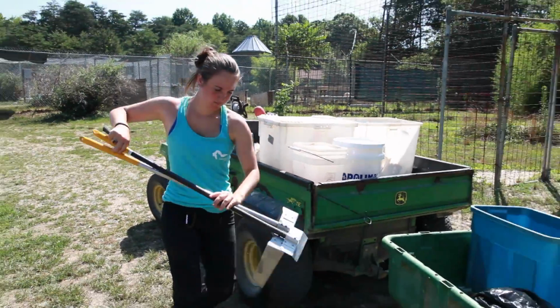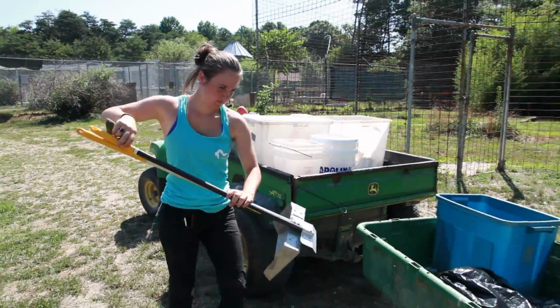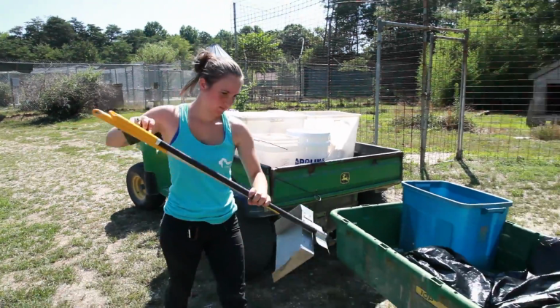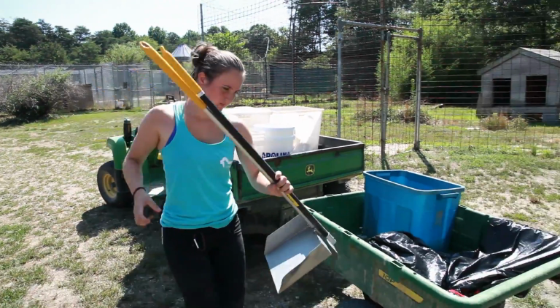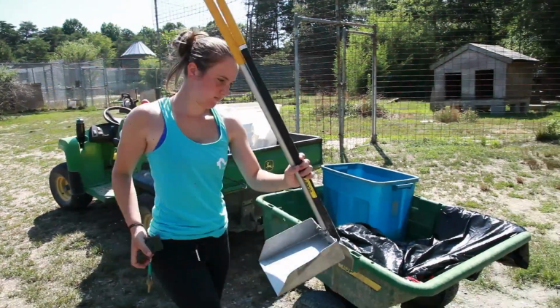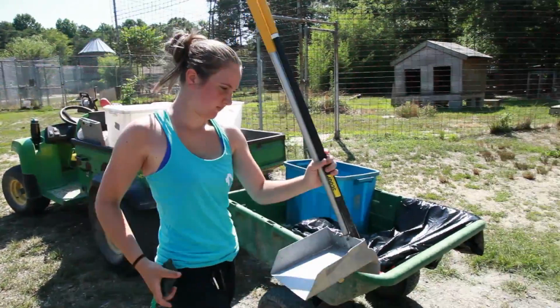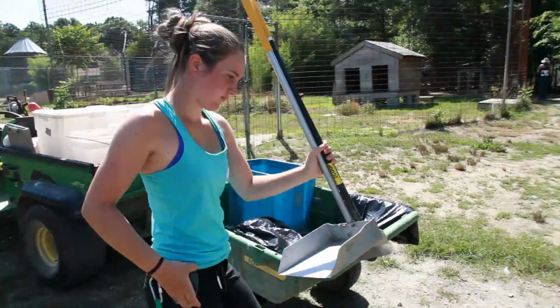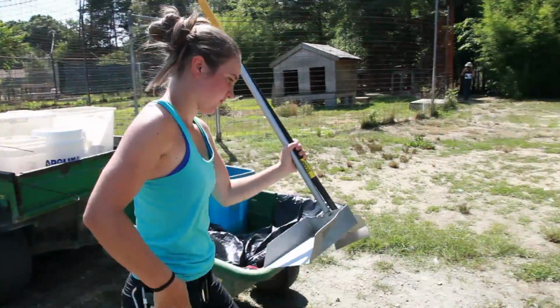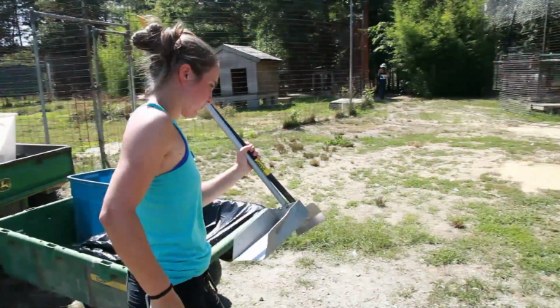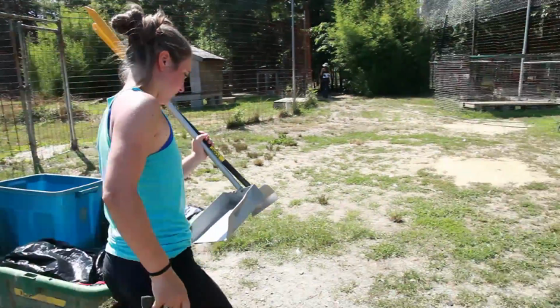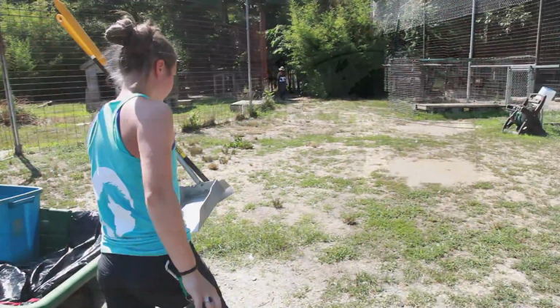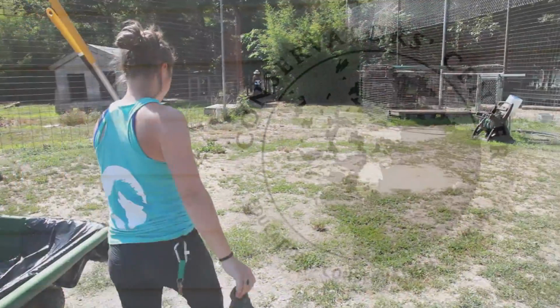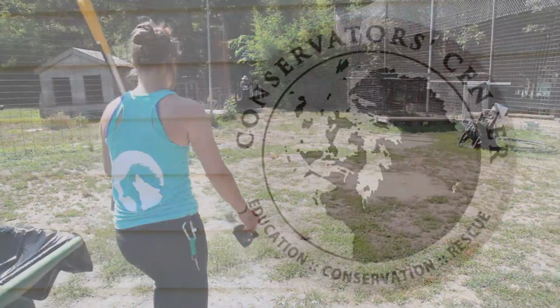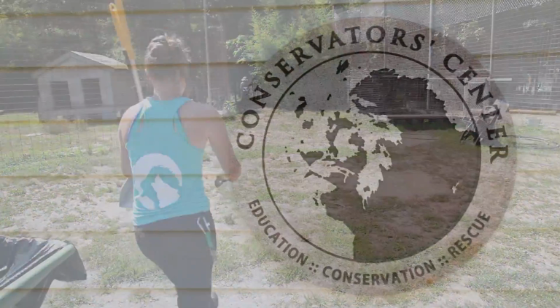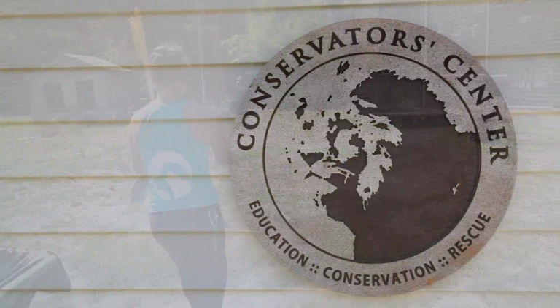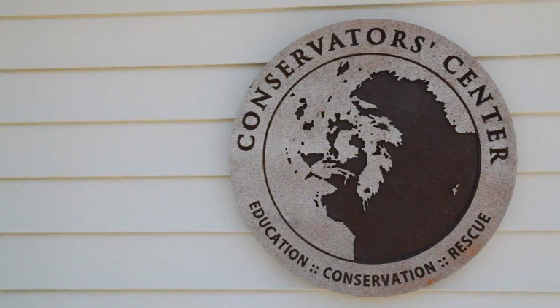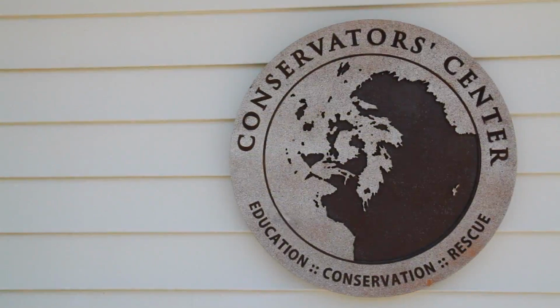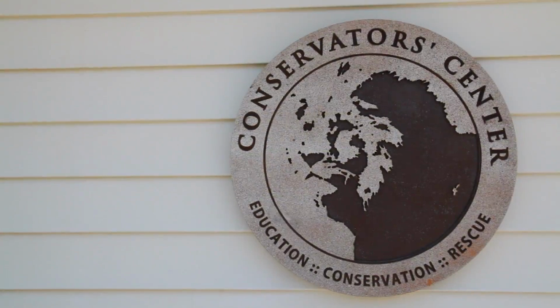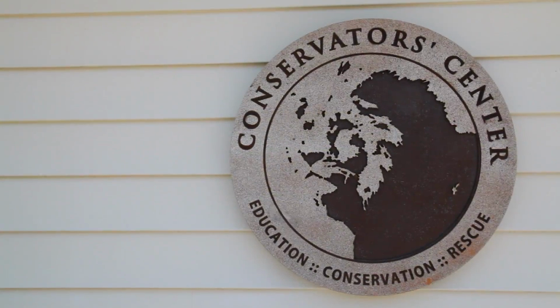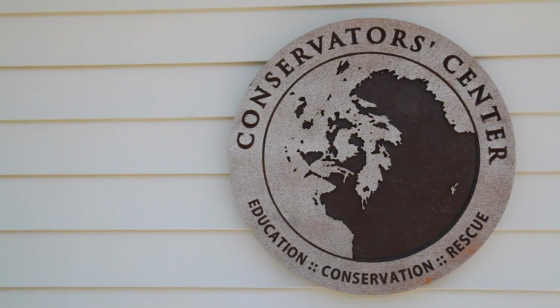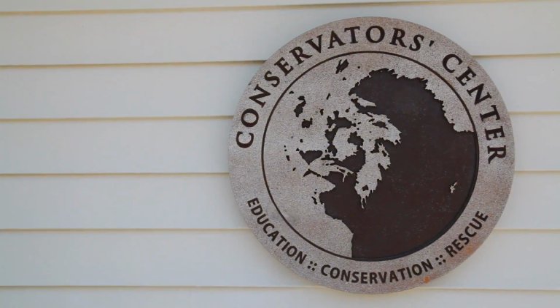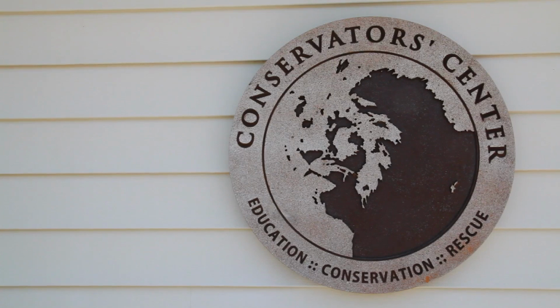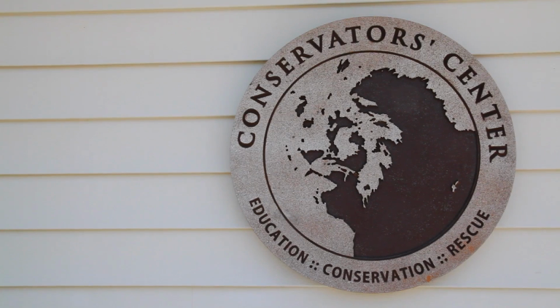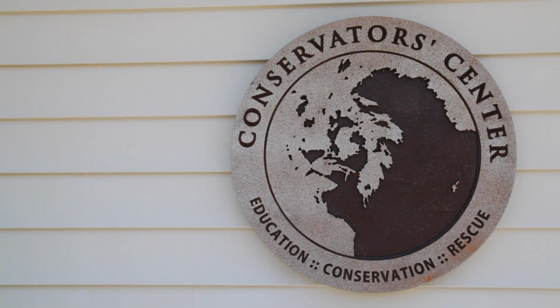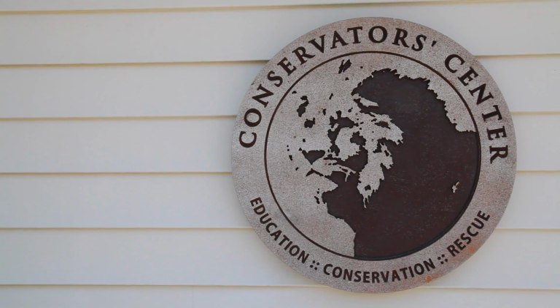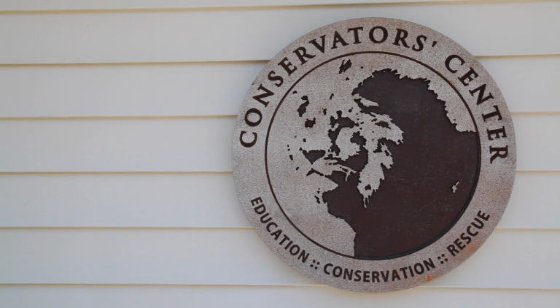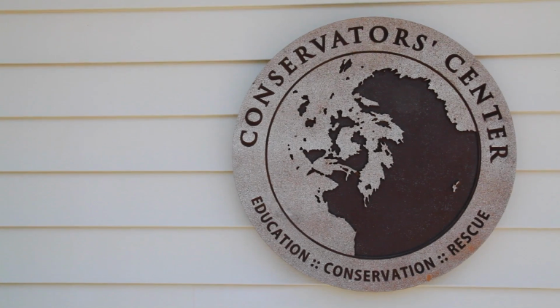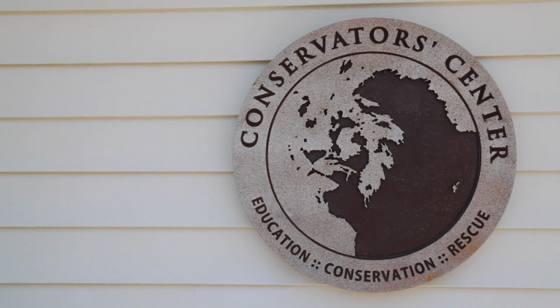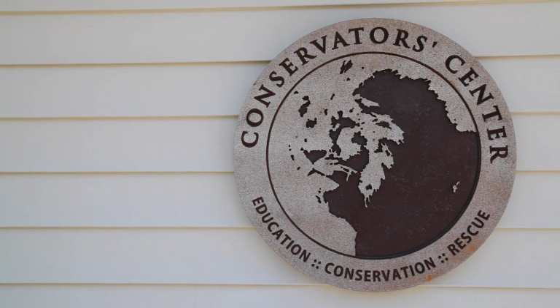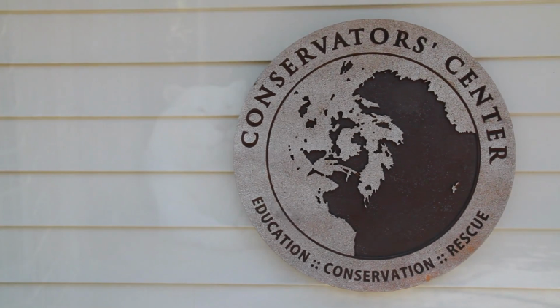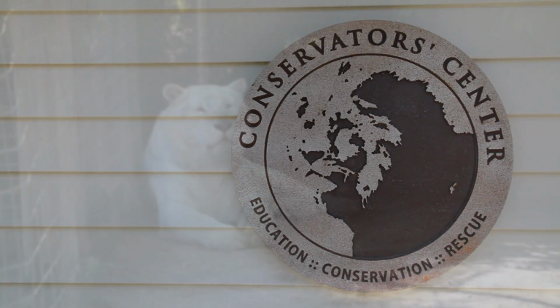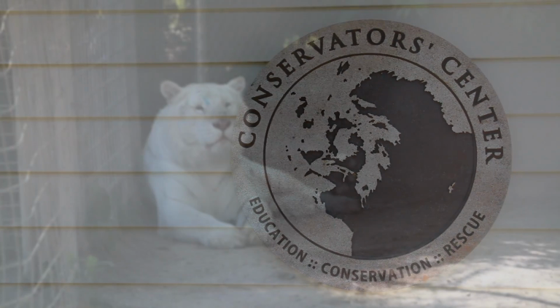This past summer I've been working at the Conservator Center in Burlington, North Carolina, and I've been working with the exotics there.